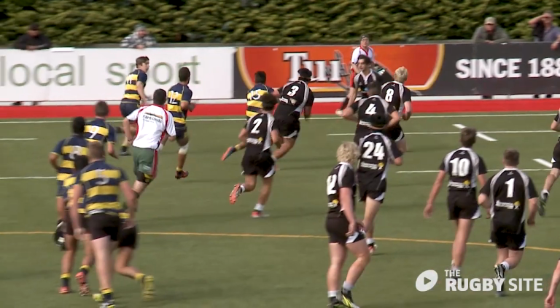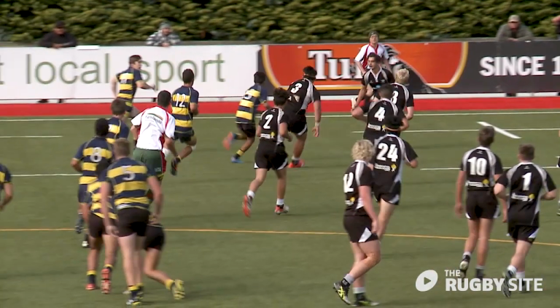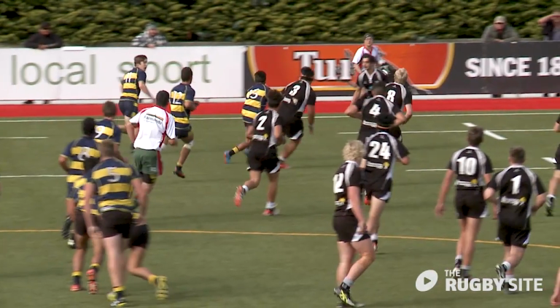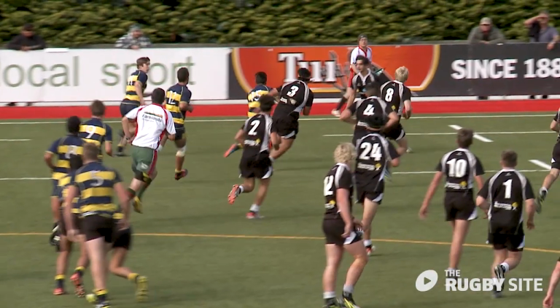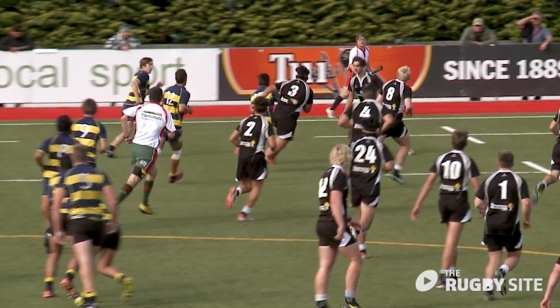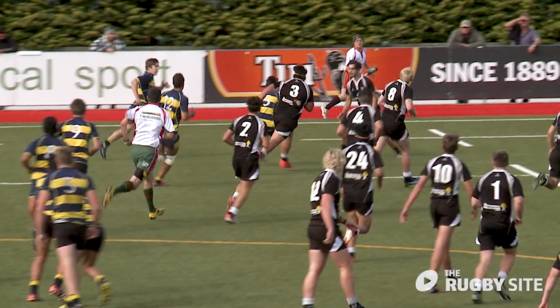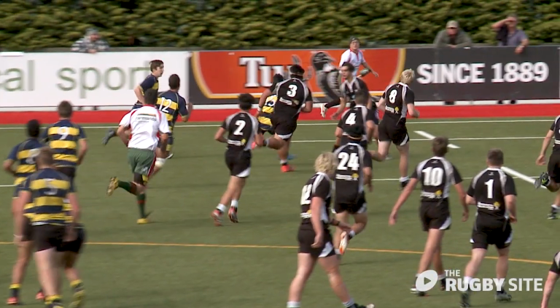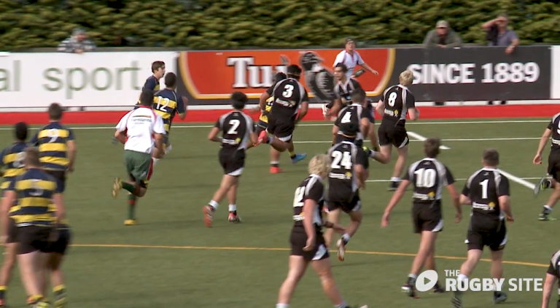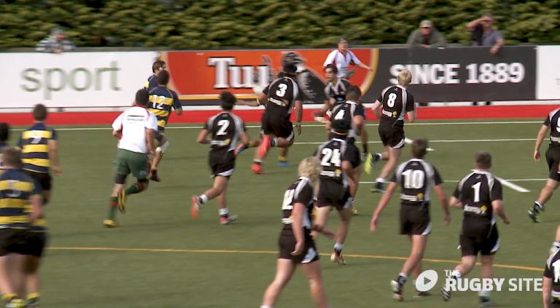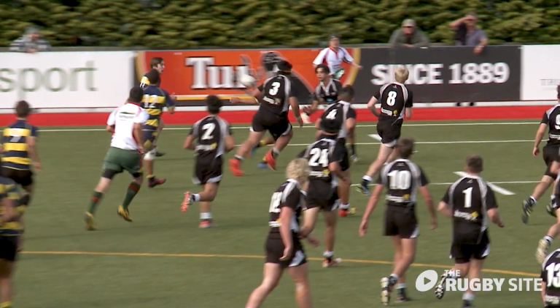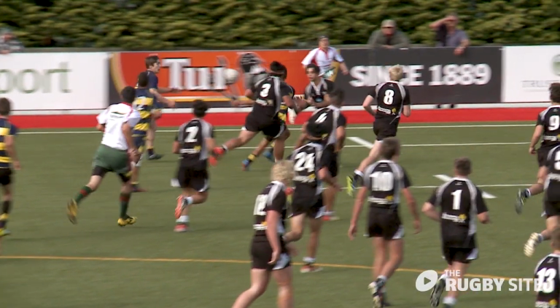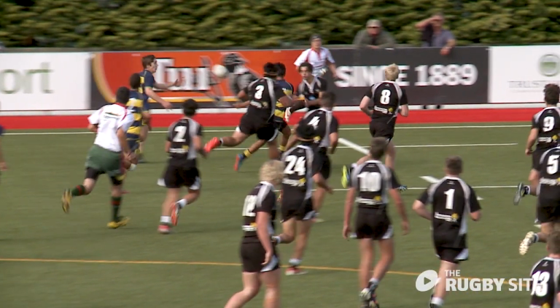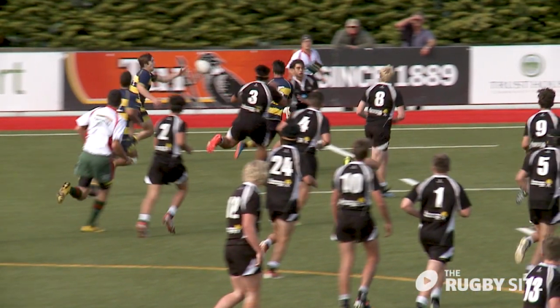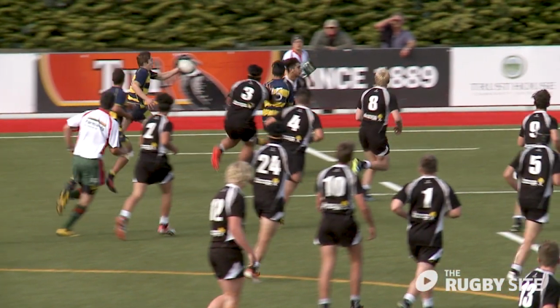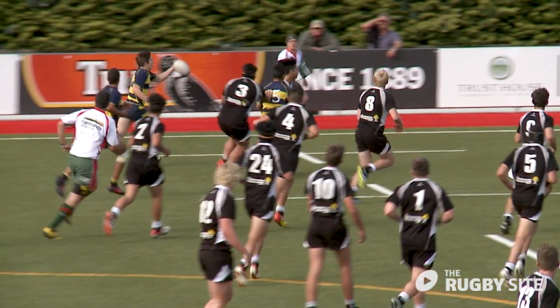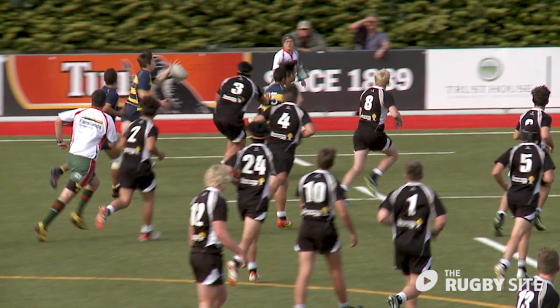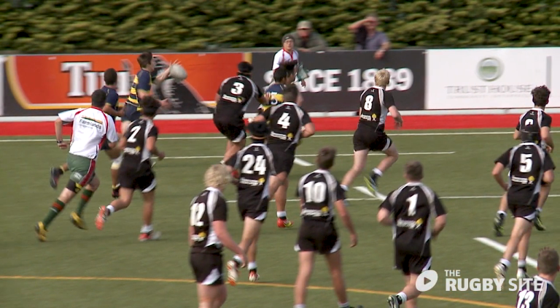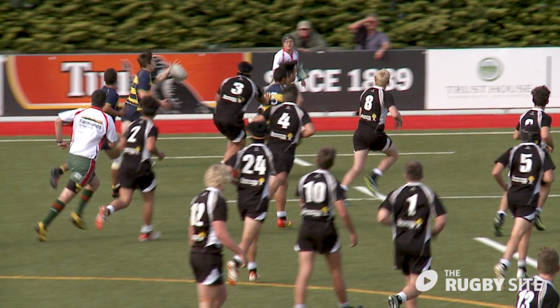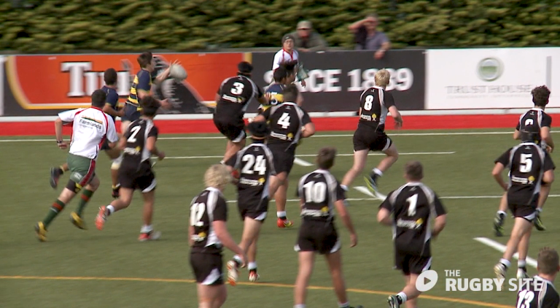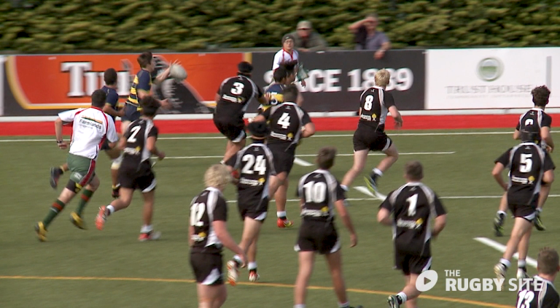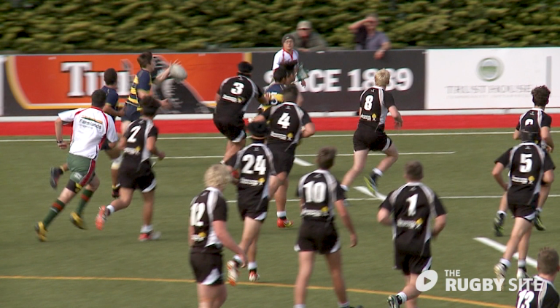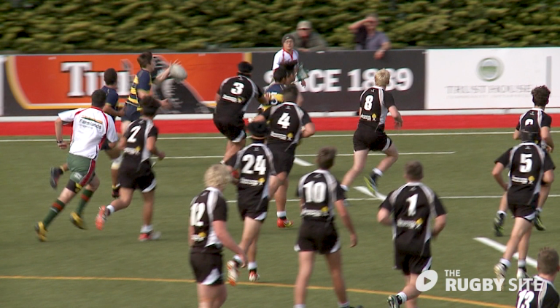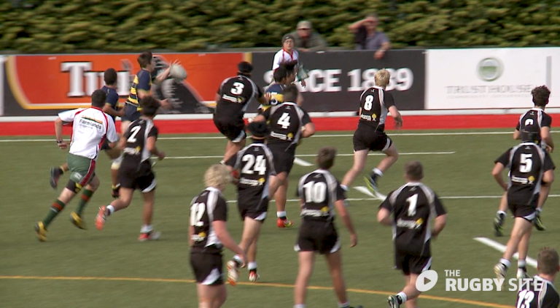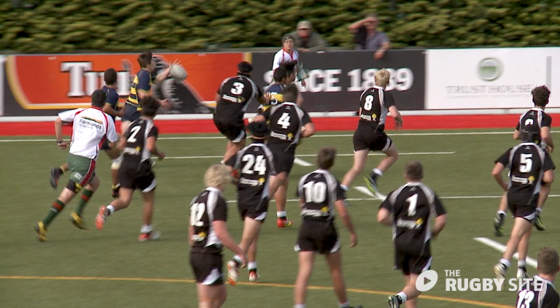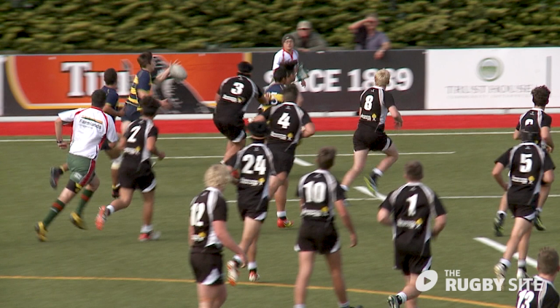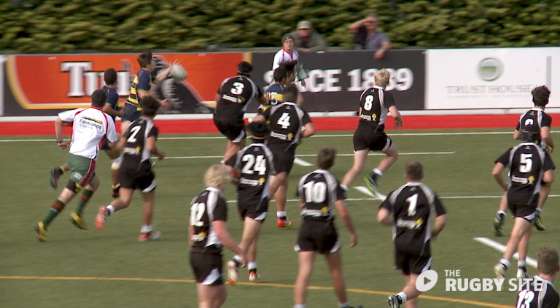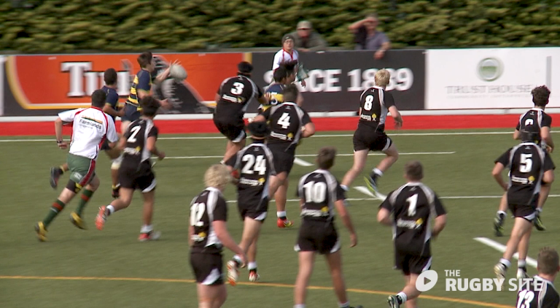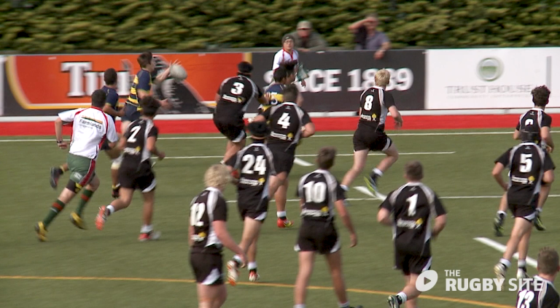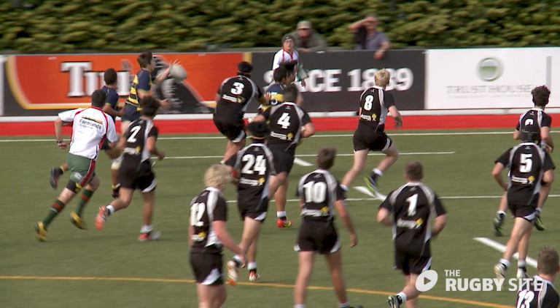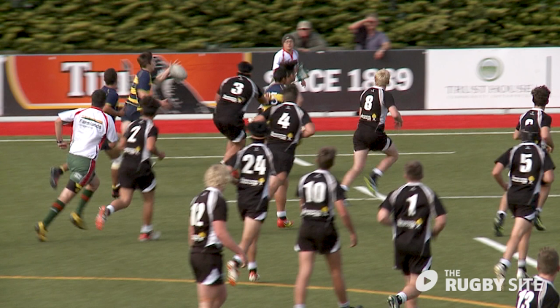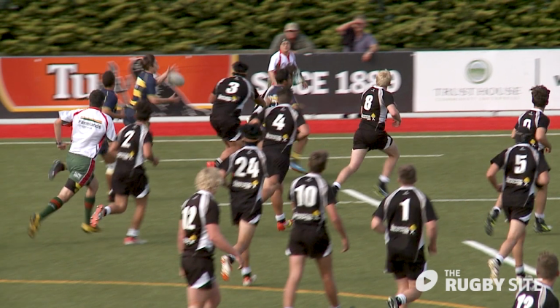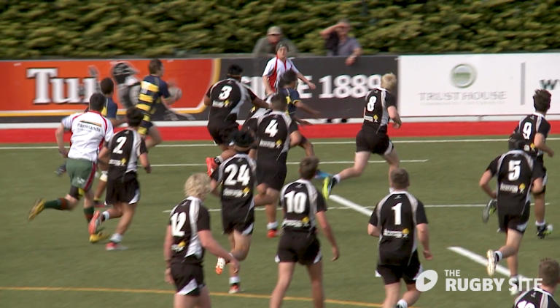Though not a great pass, the blue and yellow winger would have had a better chance with both hands up ready to catch.